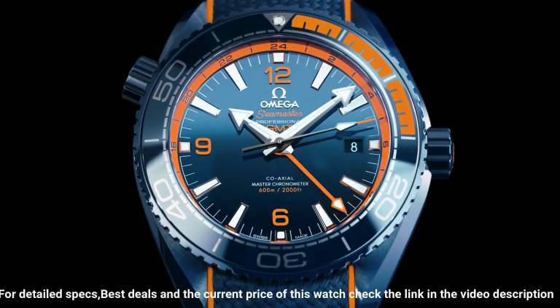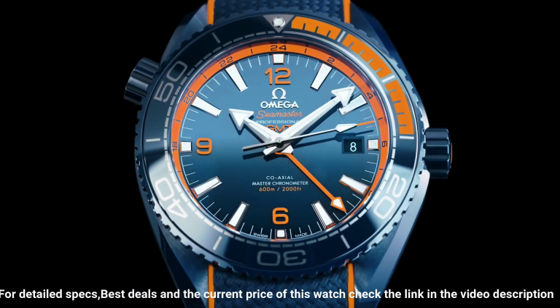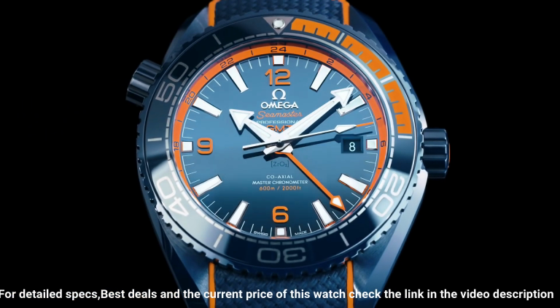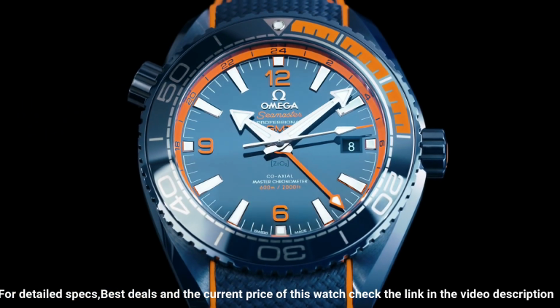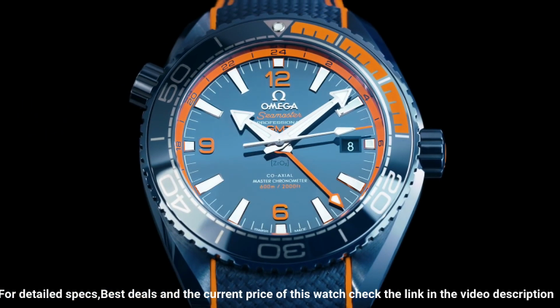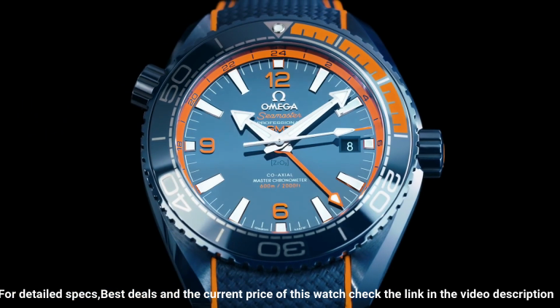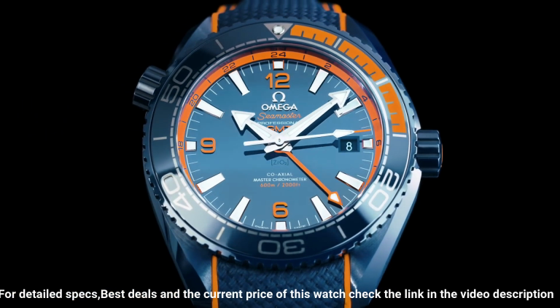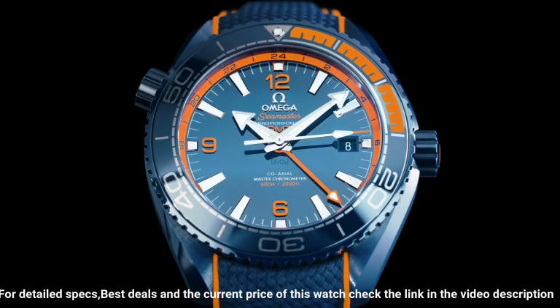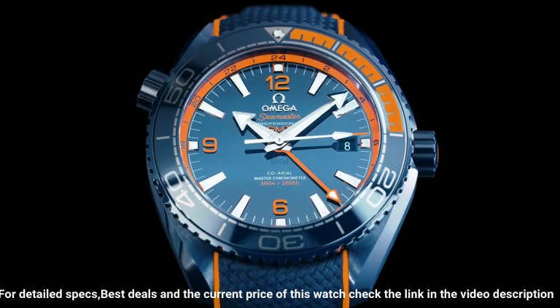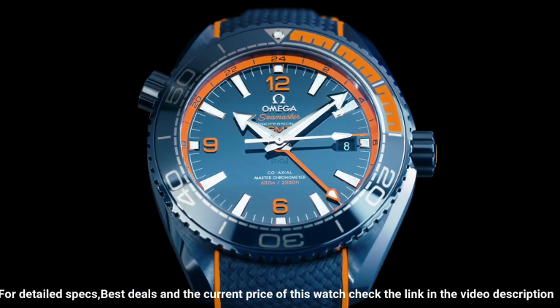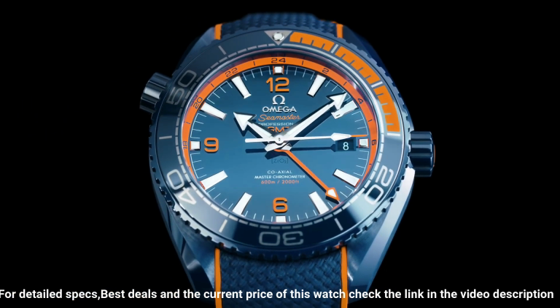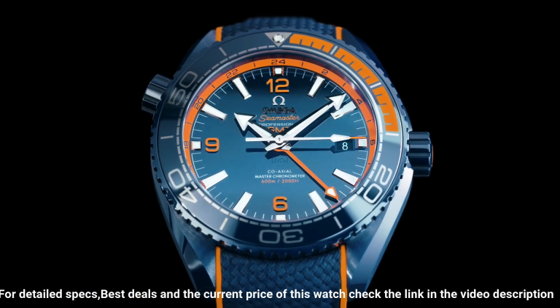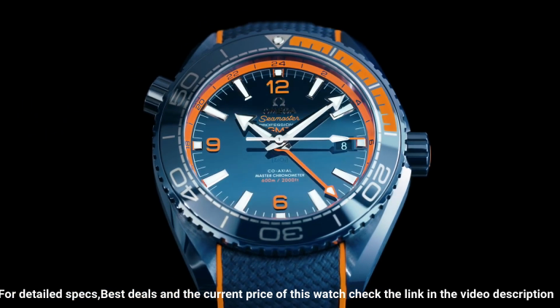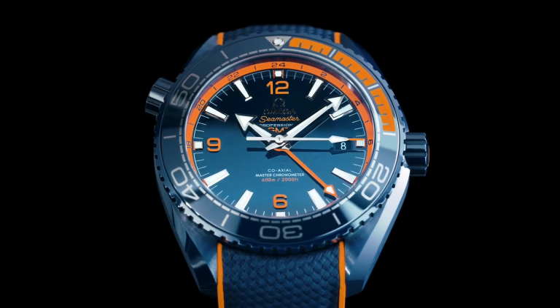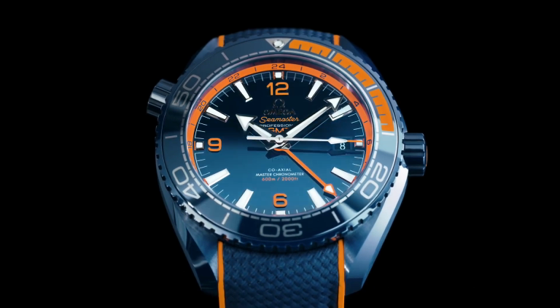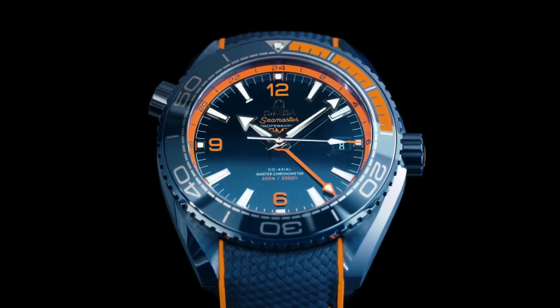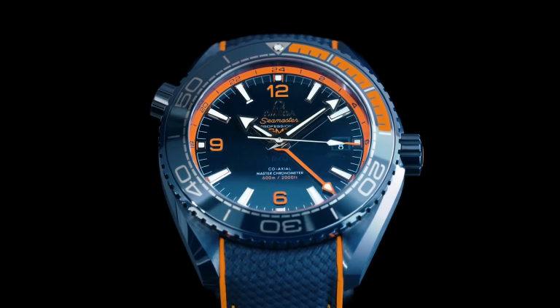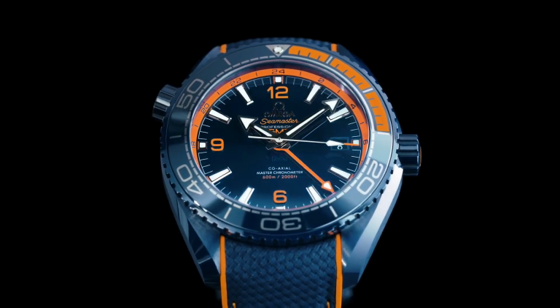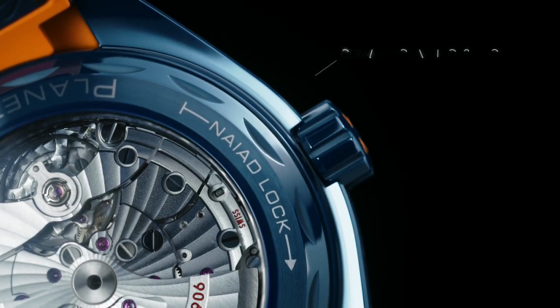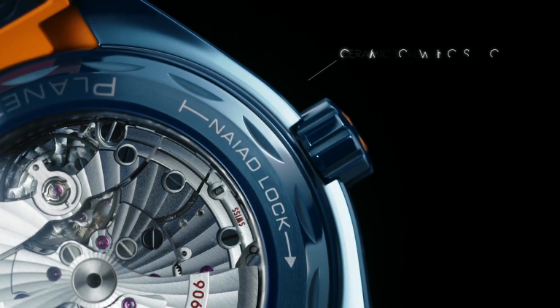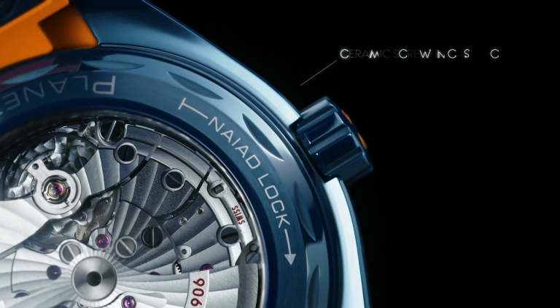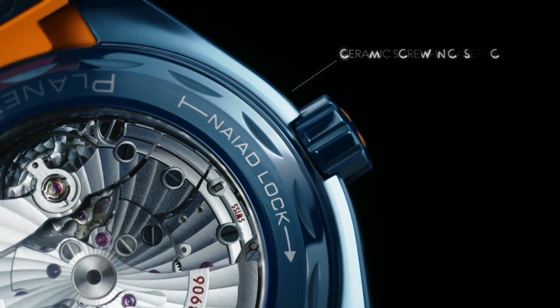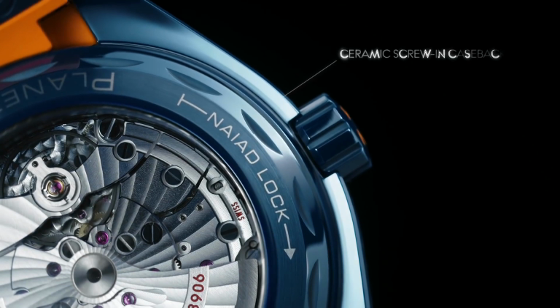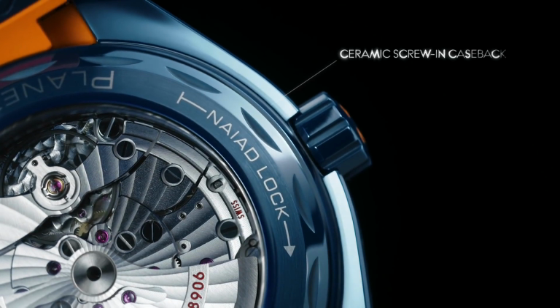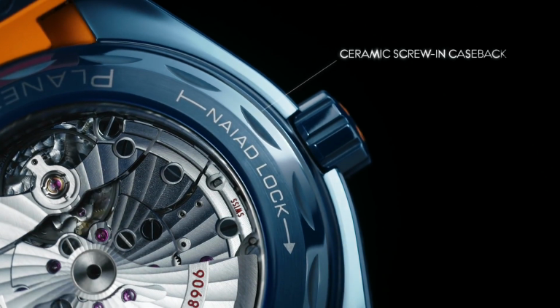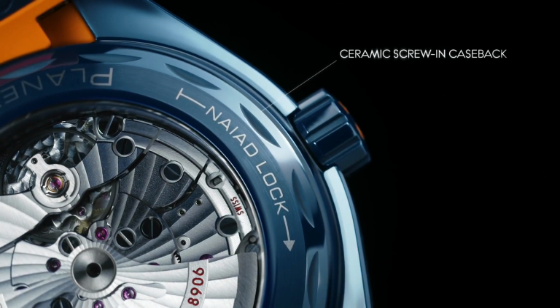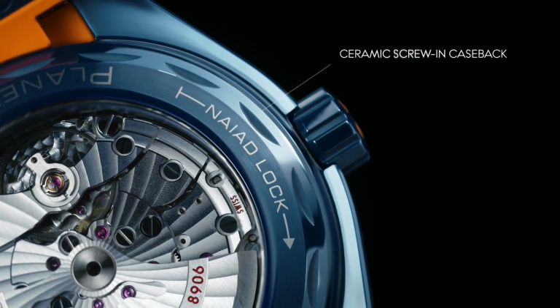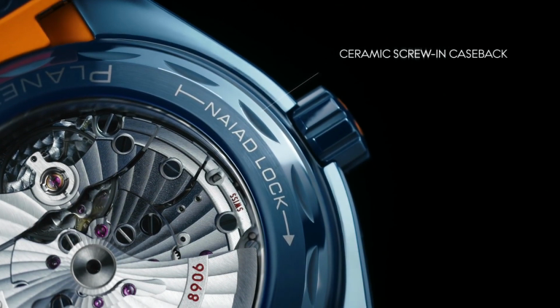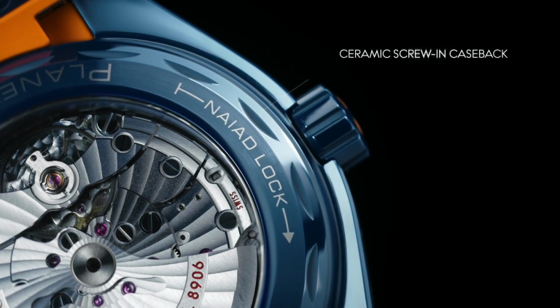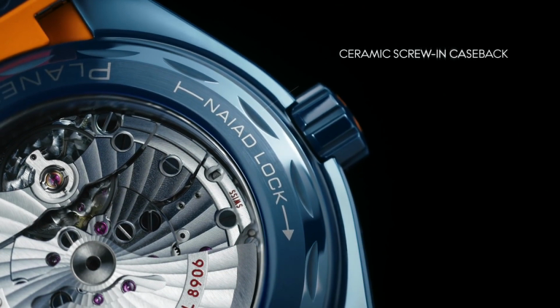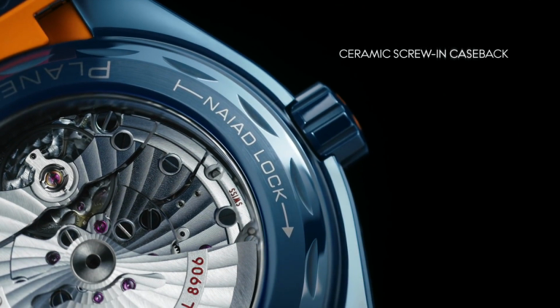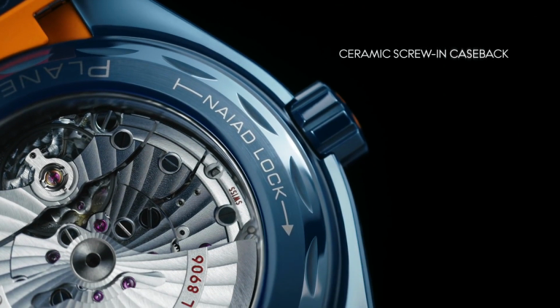Gender: men's. Complication: date, GMT. Water resistance: 600m, 2,000 feet.